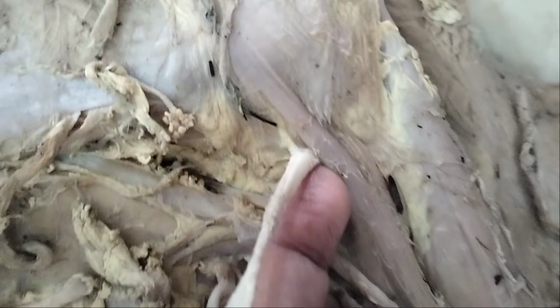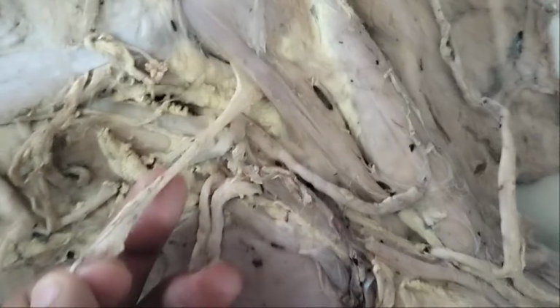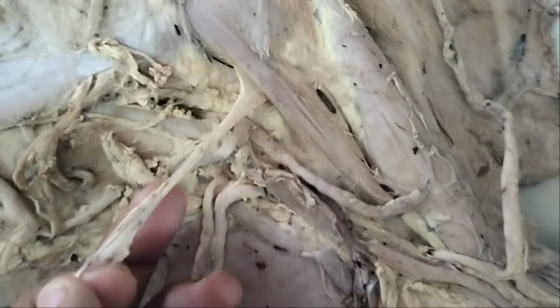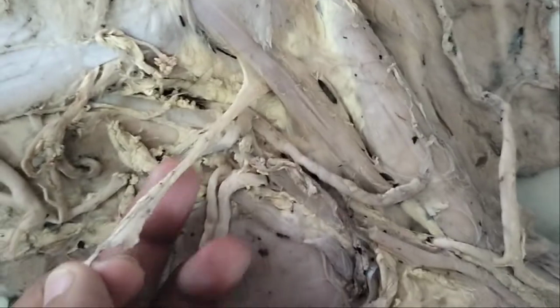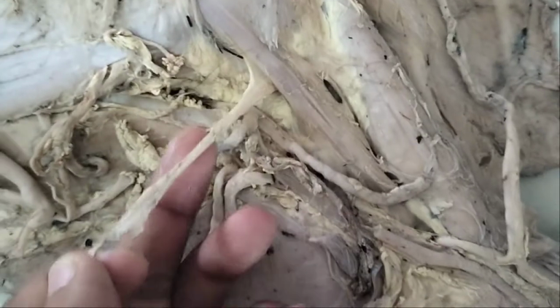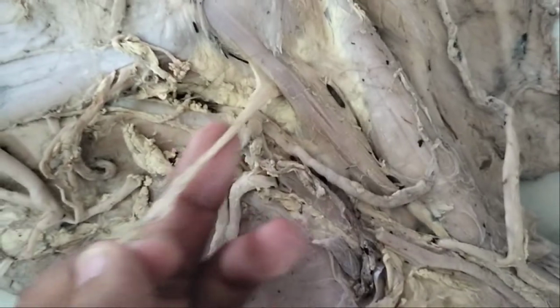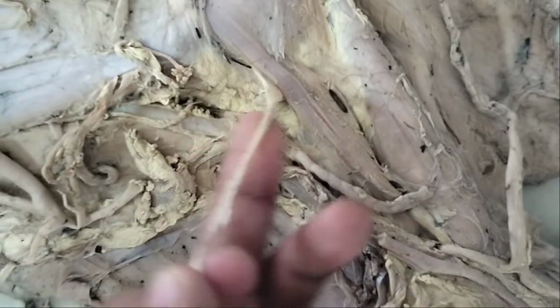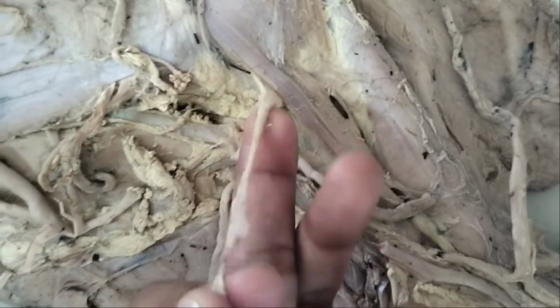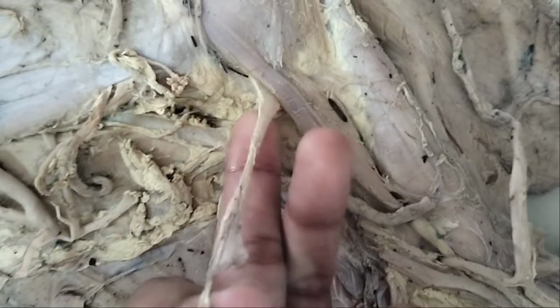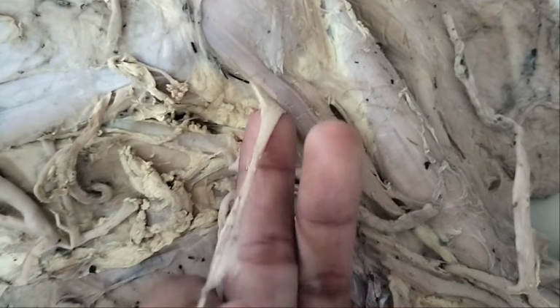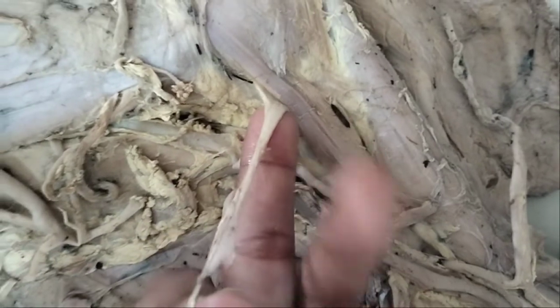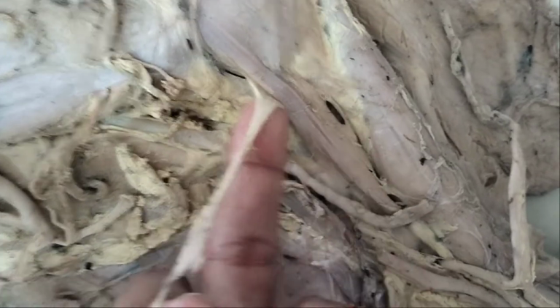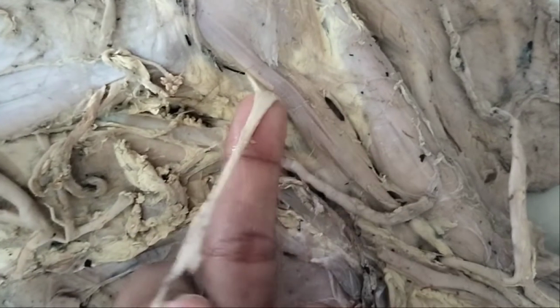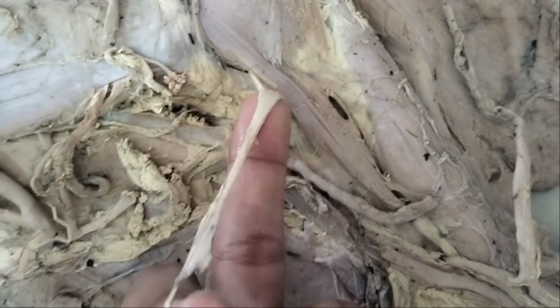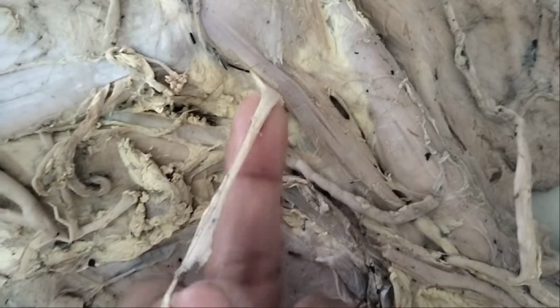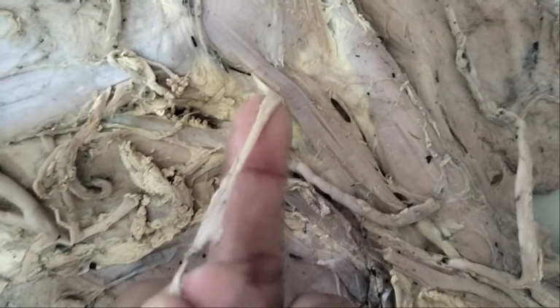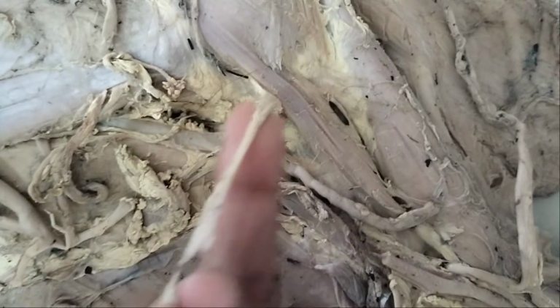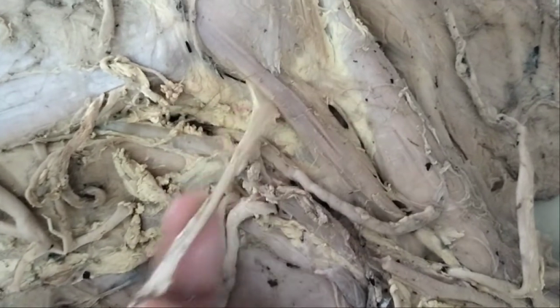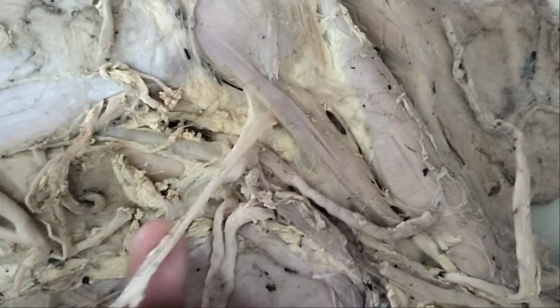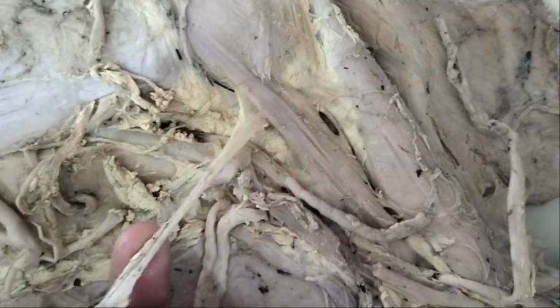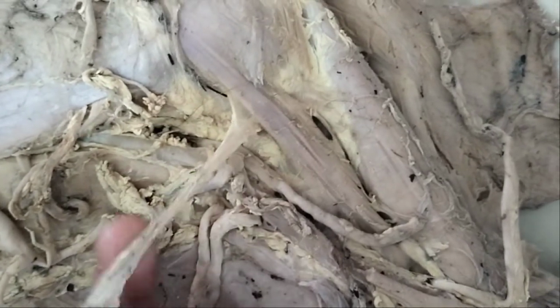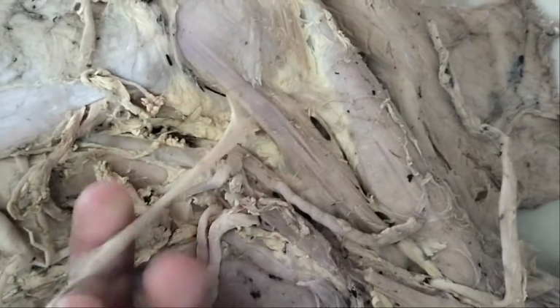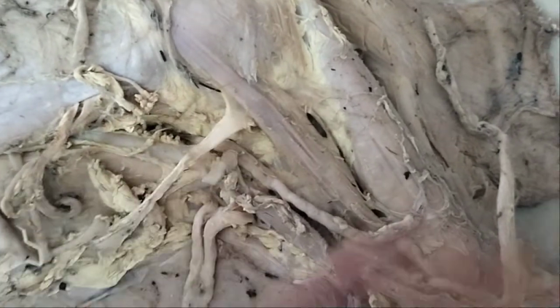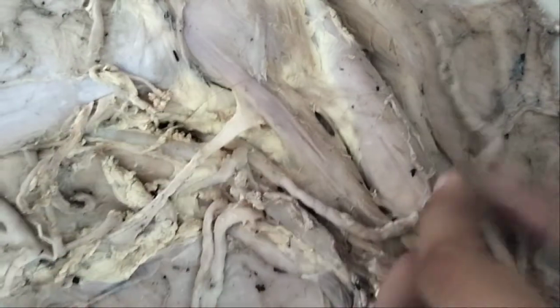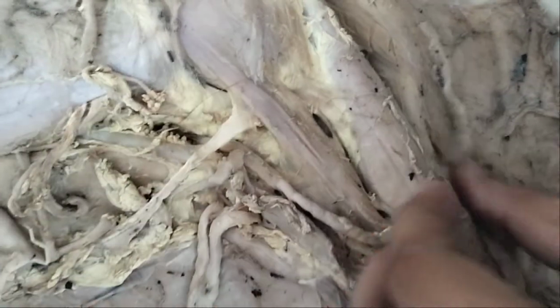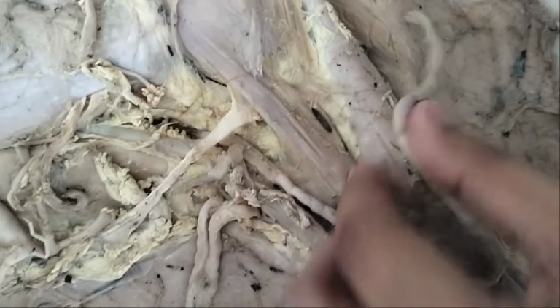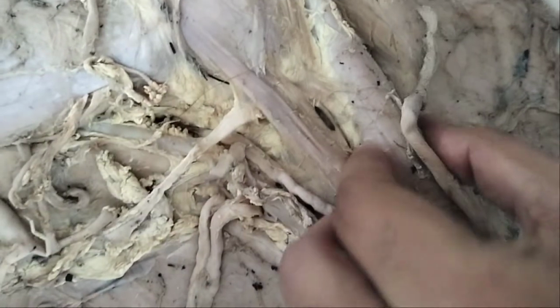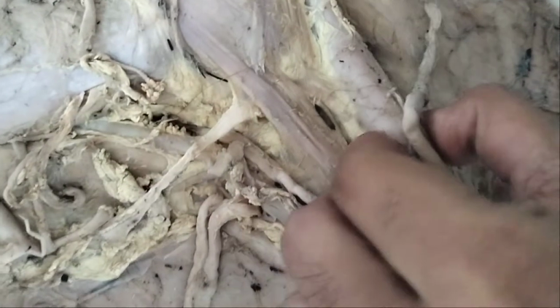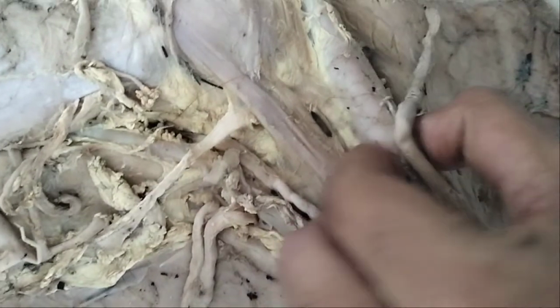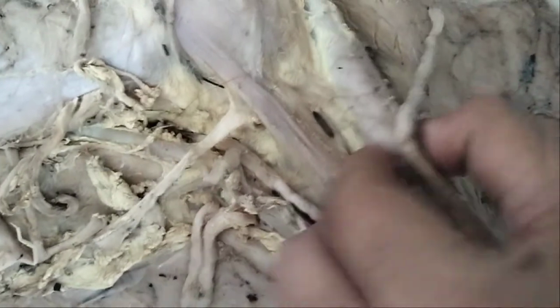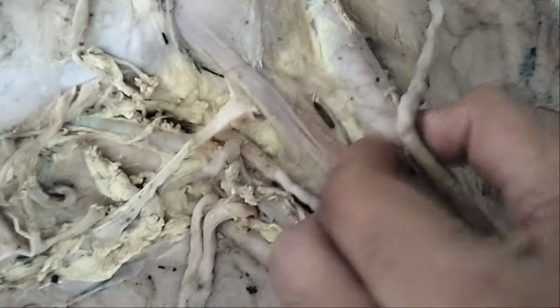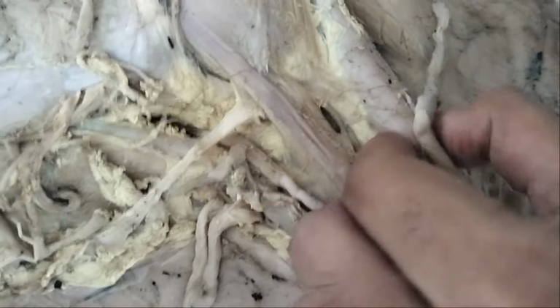This is the musculocutaneous nerve, supplied to the biceps brachii. This is the biceps brachii.